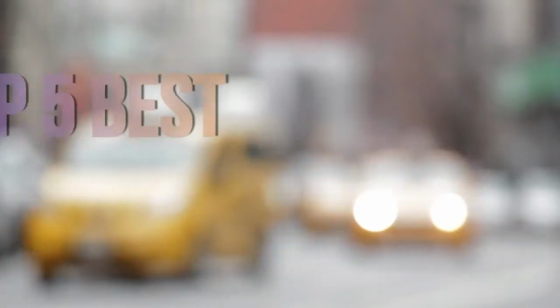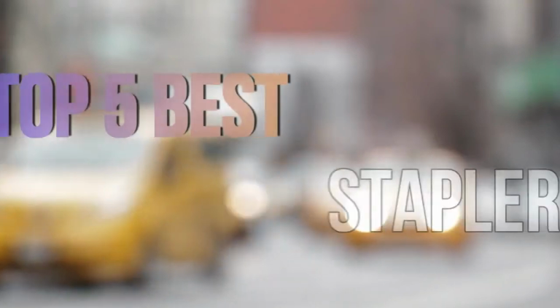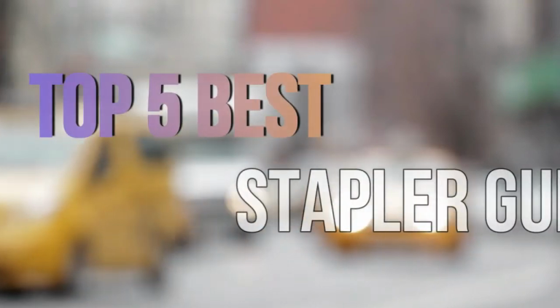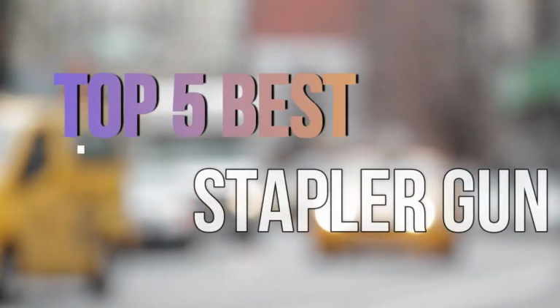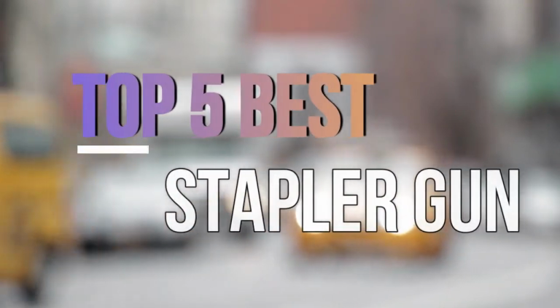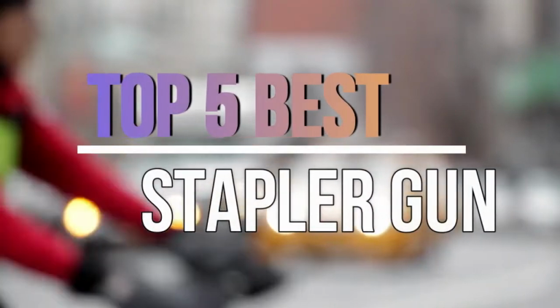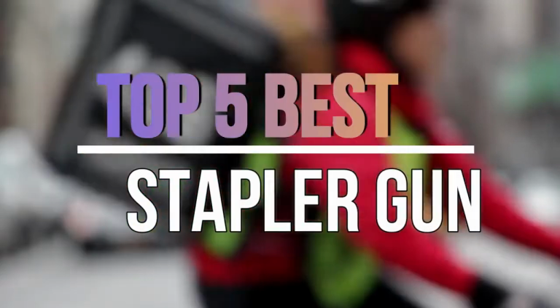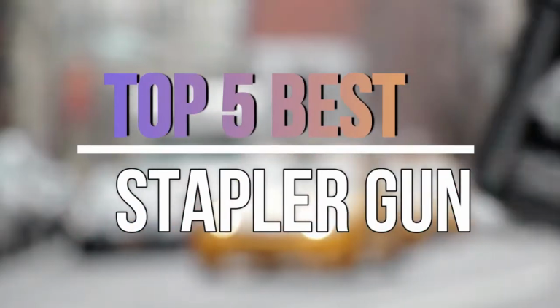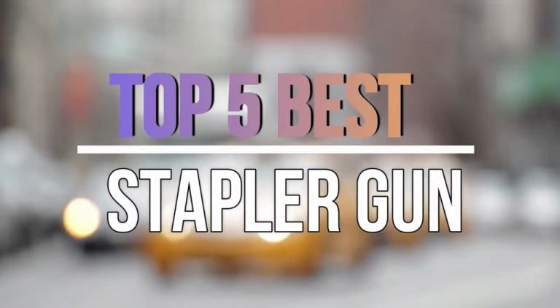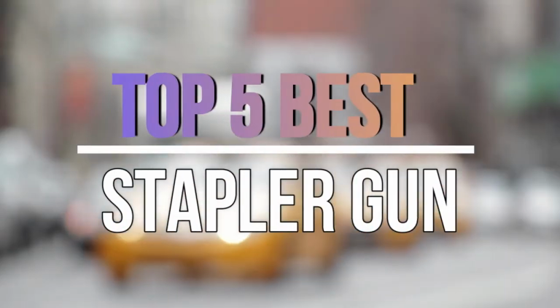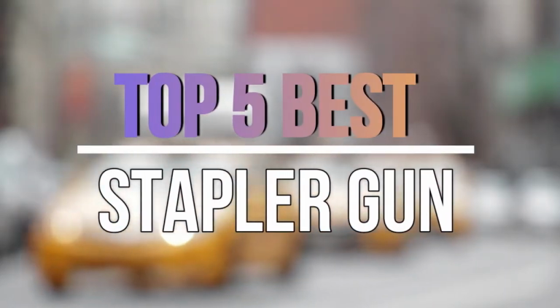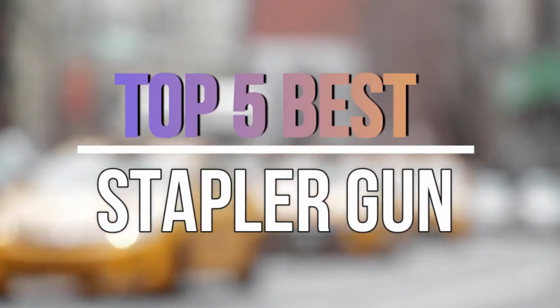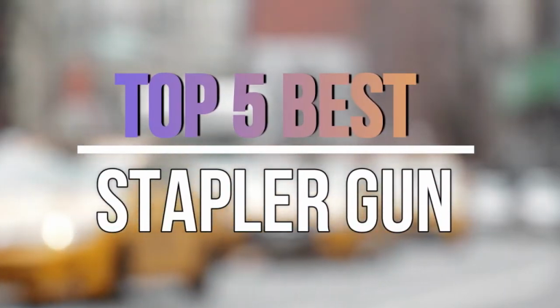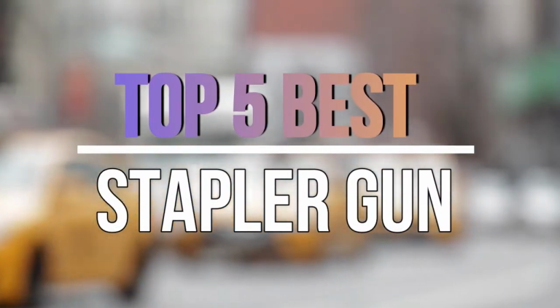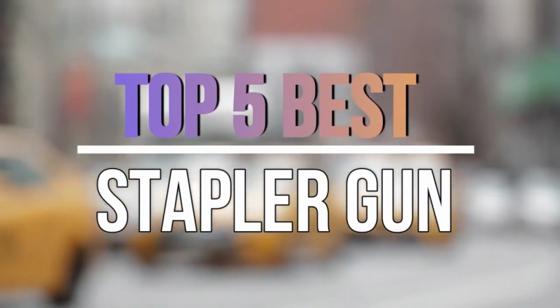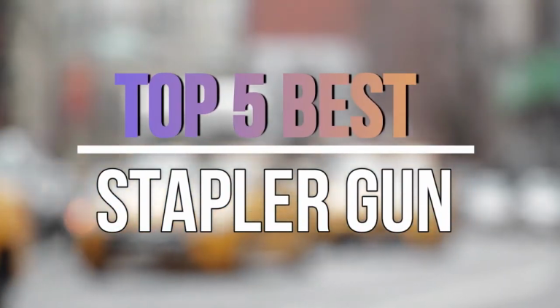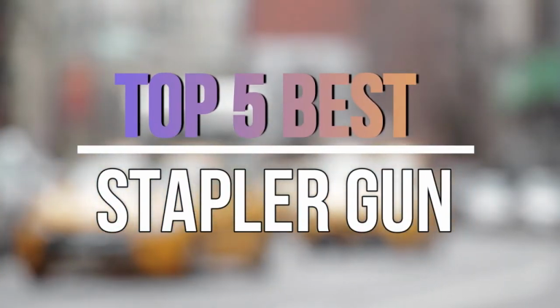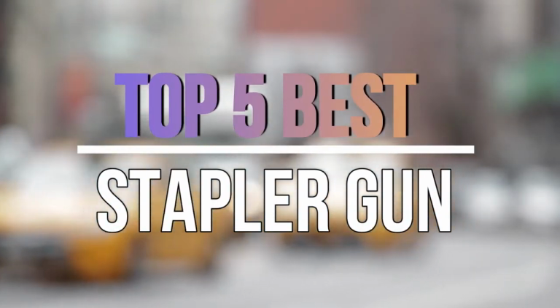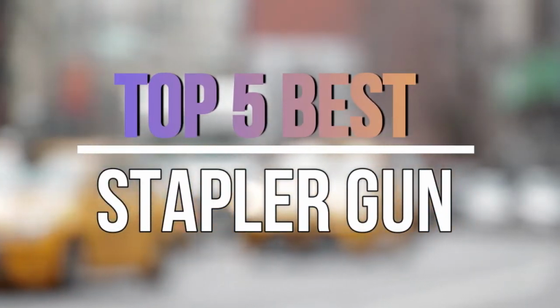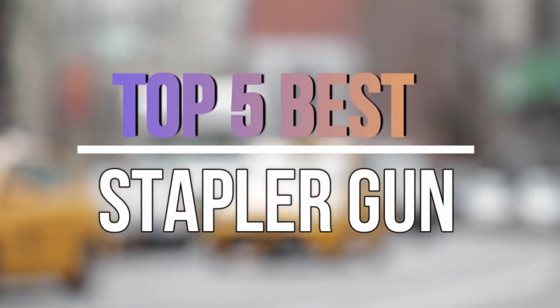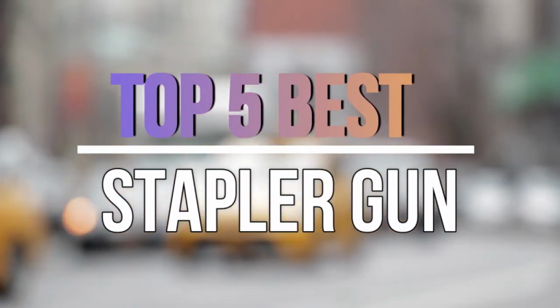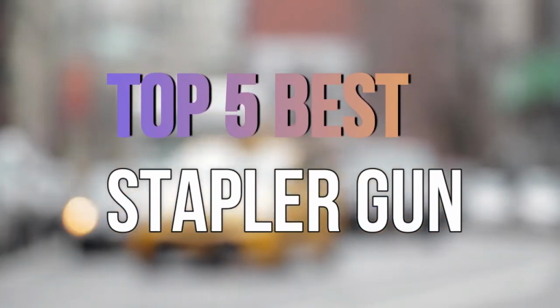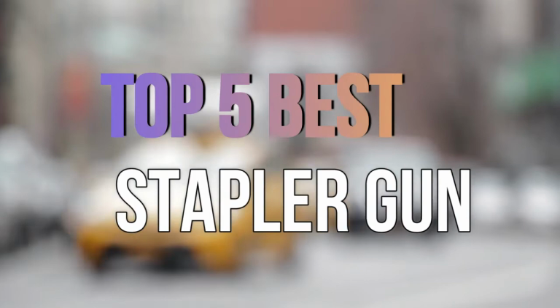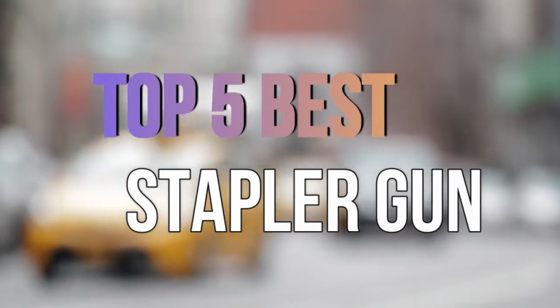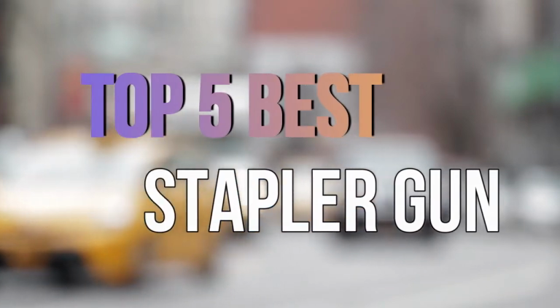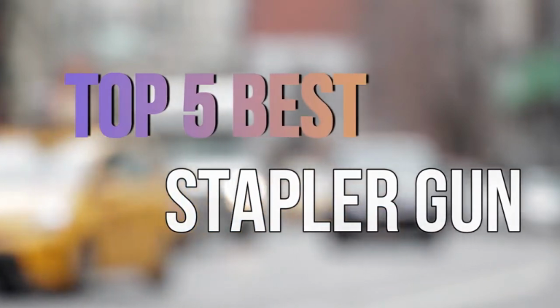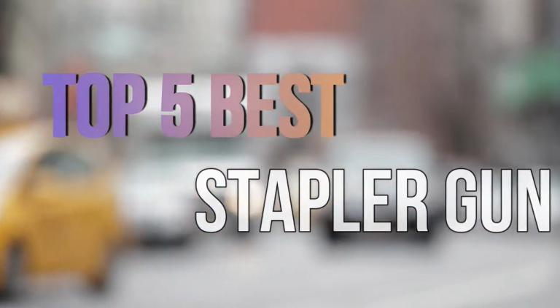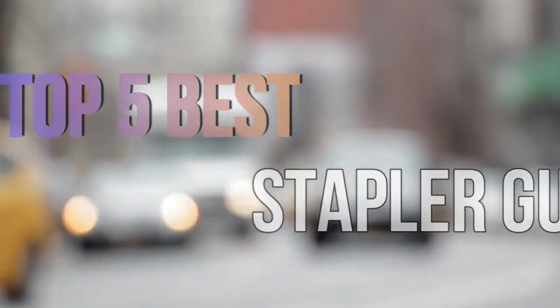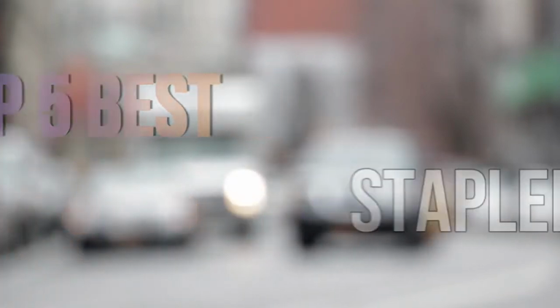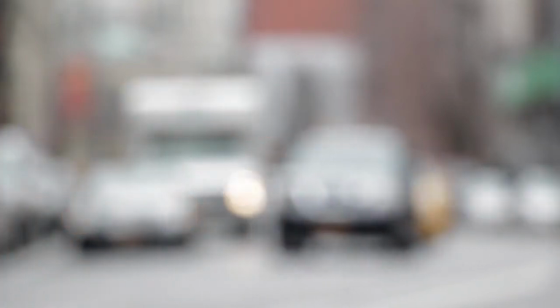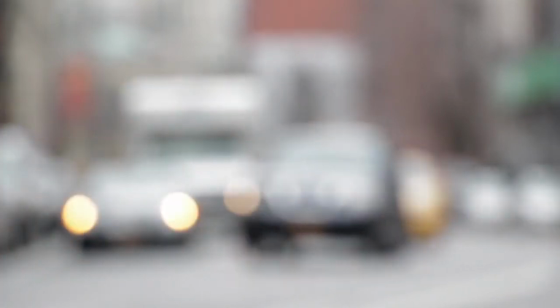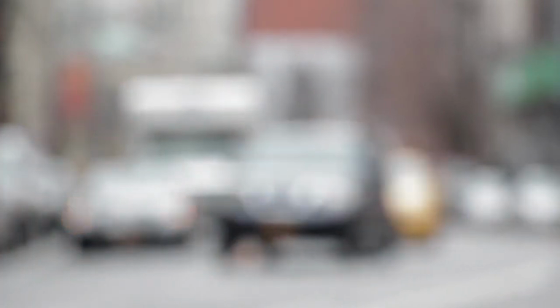Hello guys, today in this video we are going to help you find out the best staple gun in the market. Let's get started with the video.